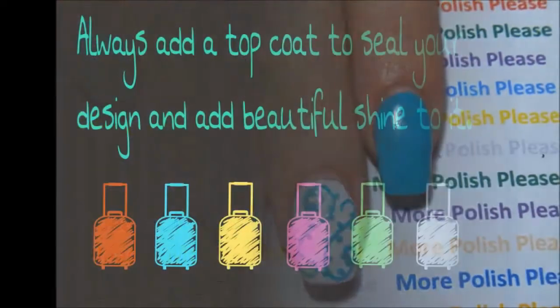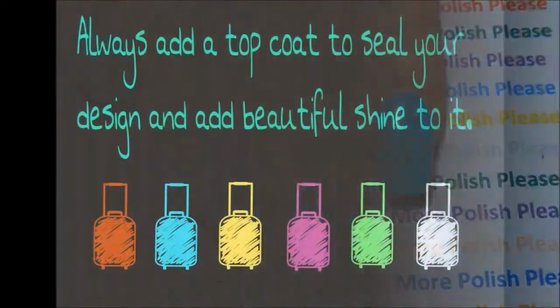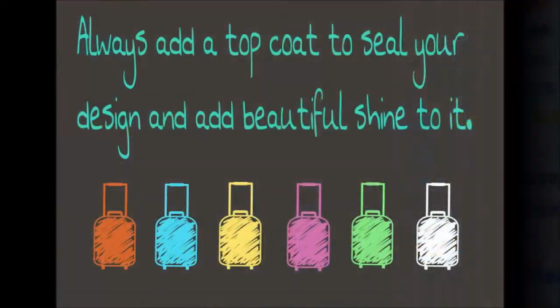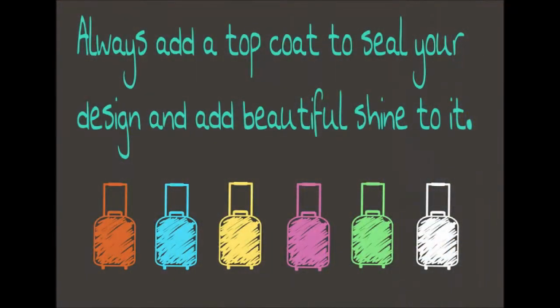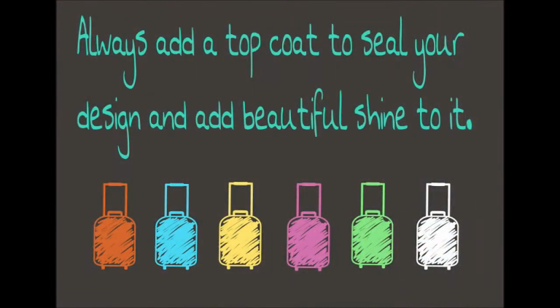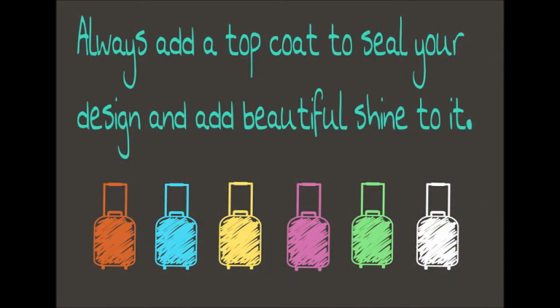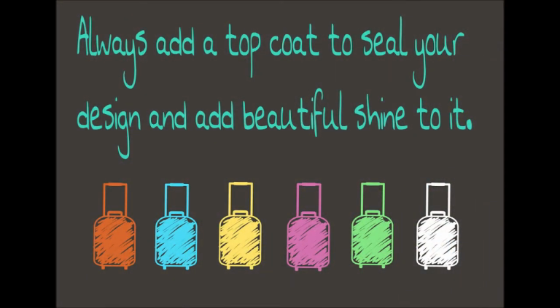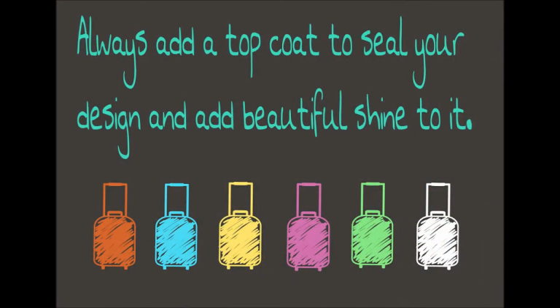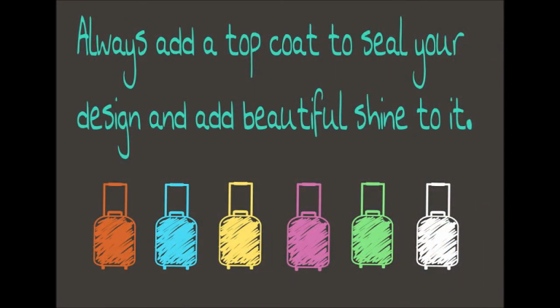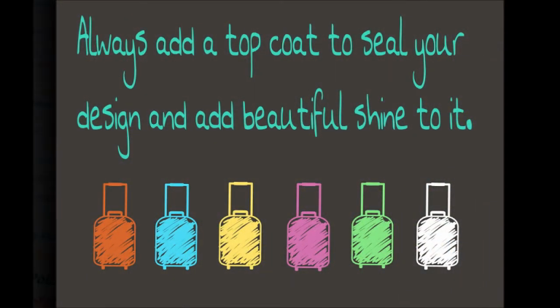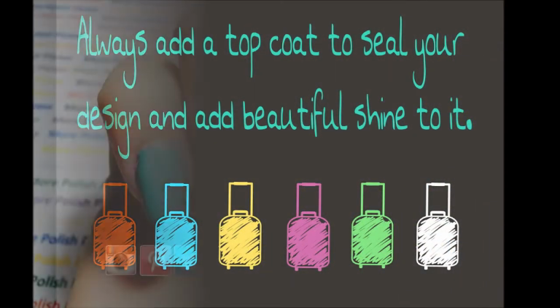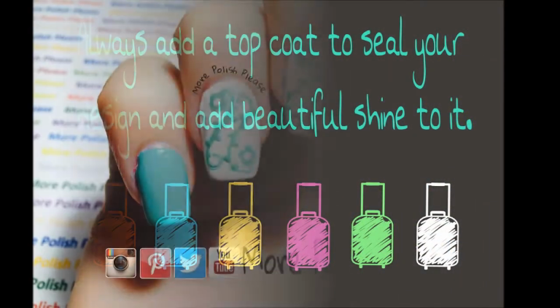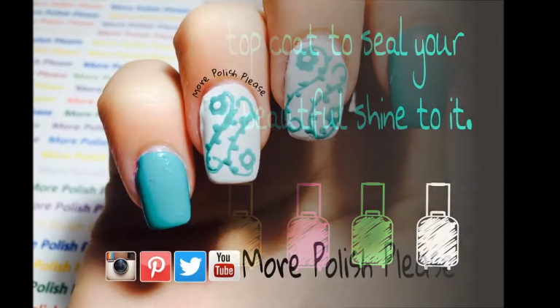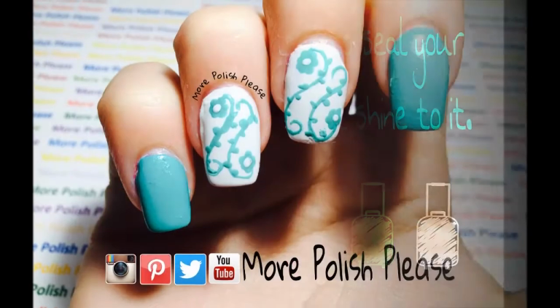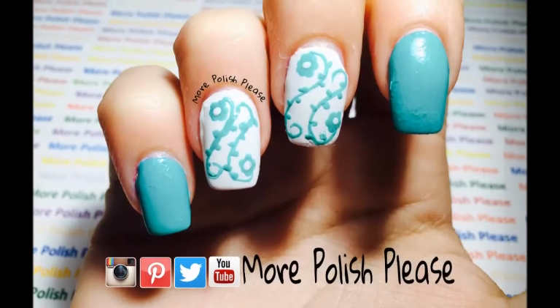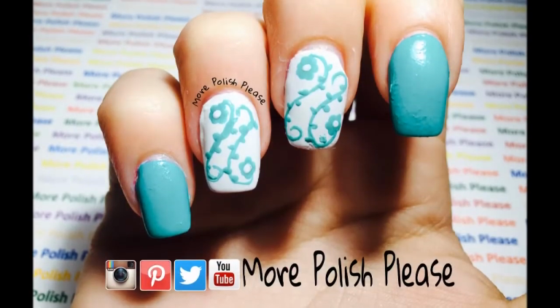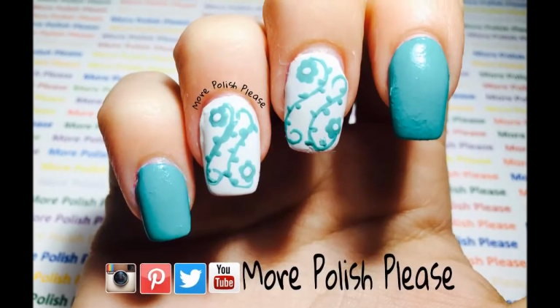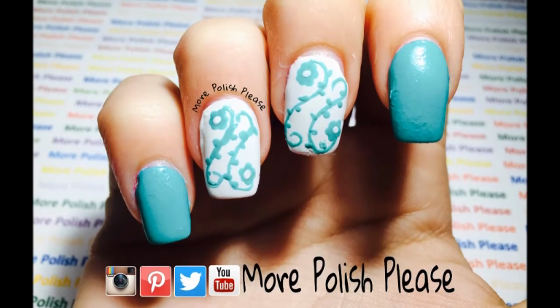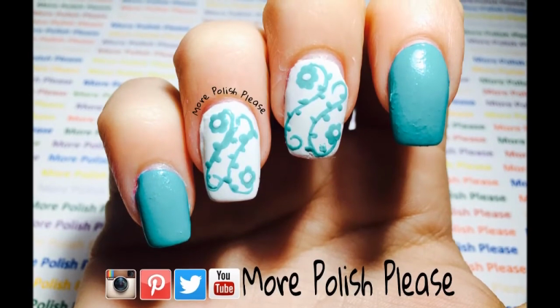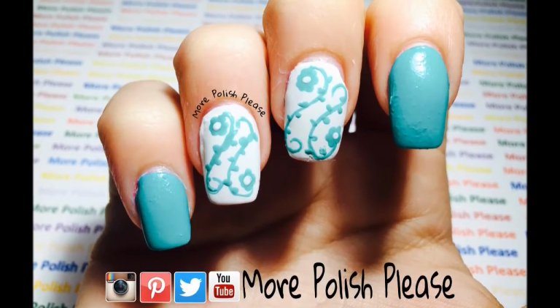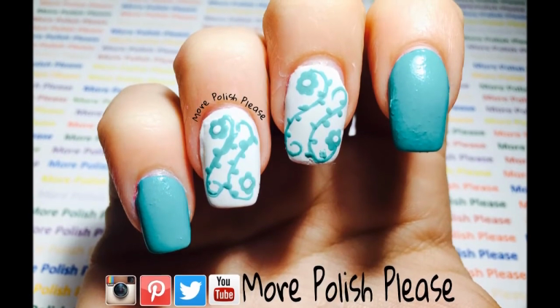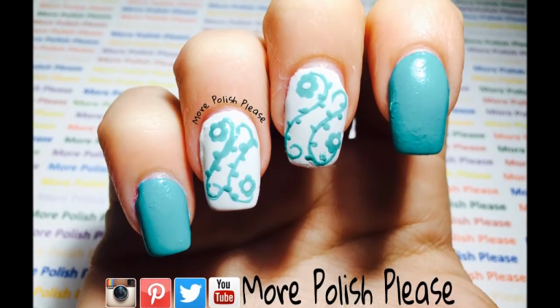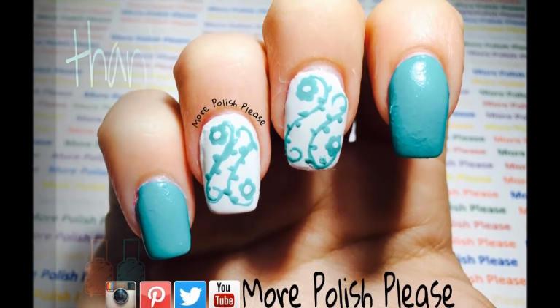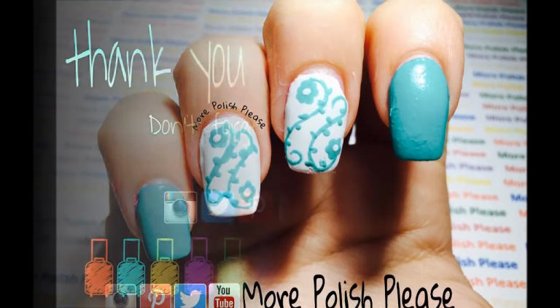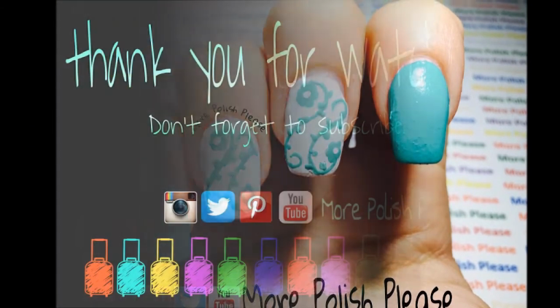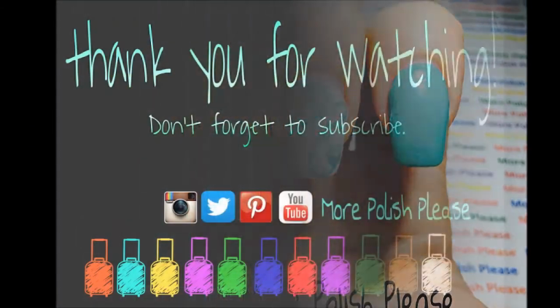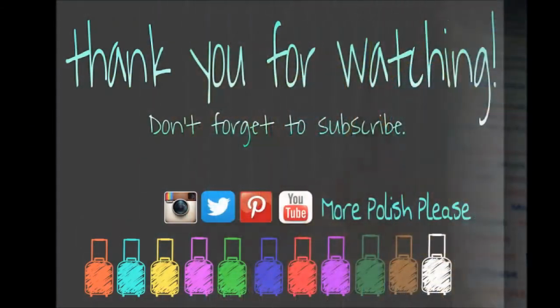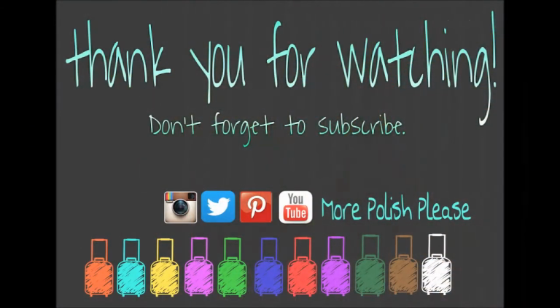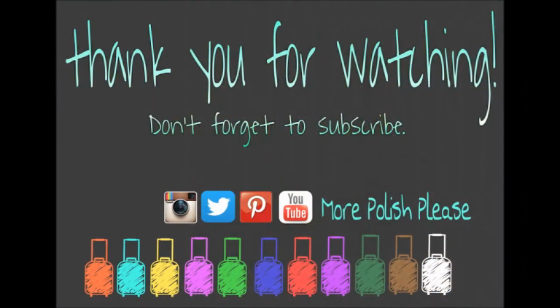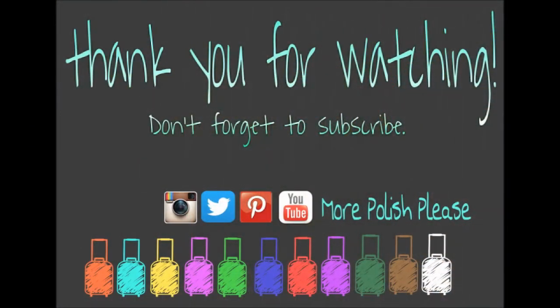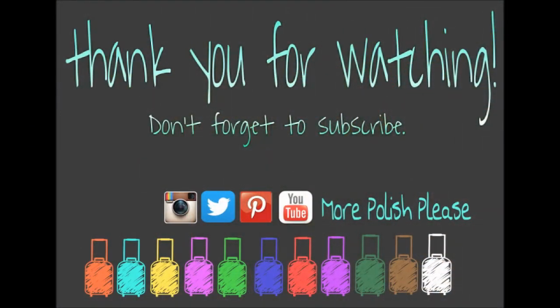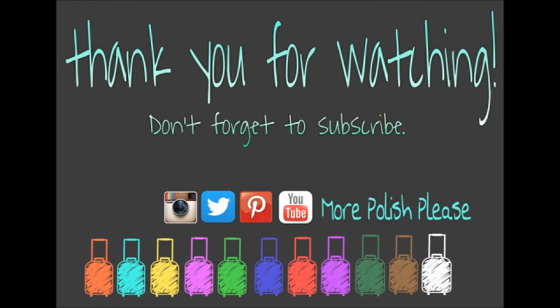And you're all done. Thank you for watching. I hope you enjoyed the design, and for more you can check out my Instagram and subscribe to my channel.